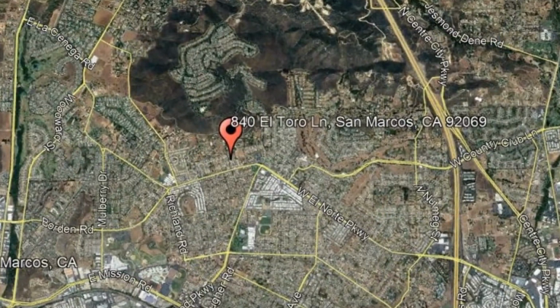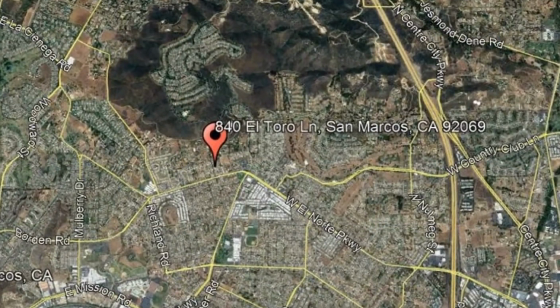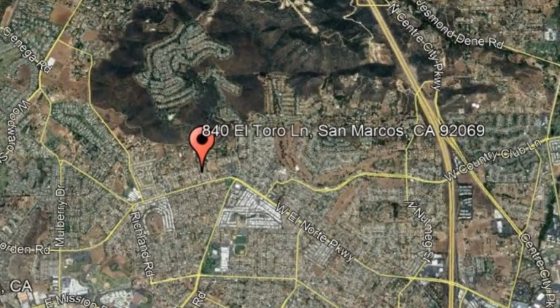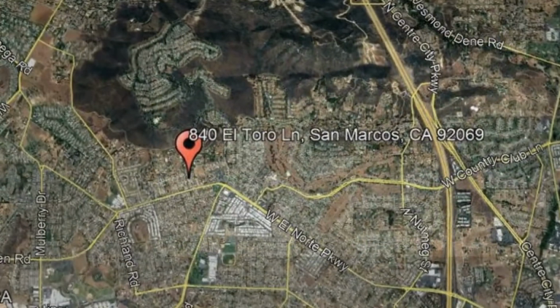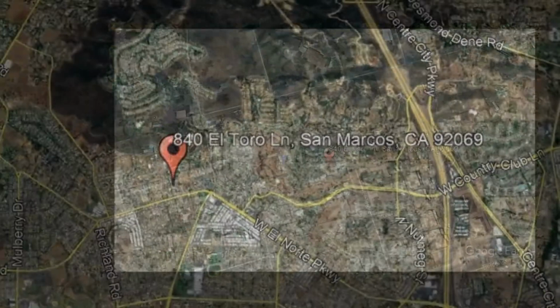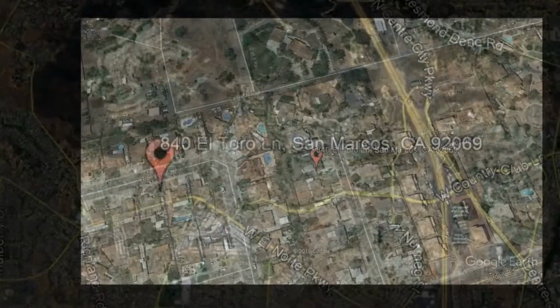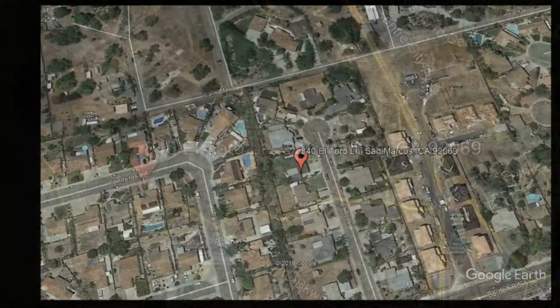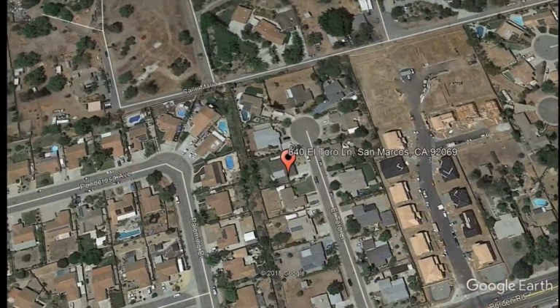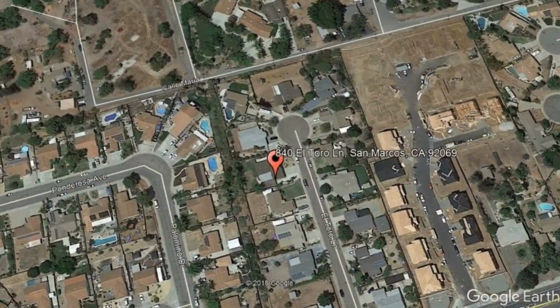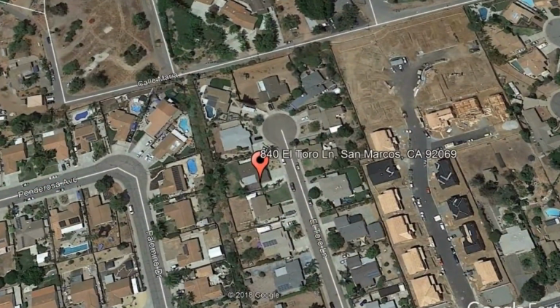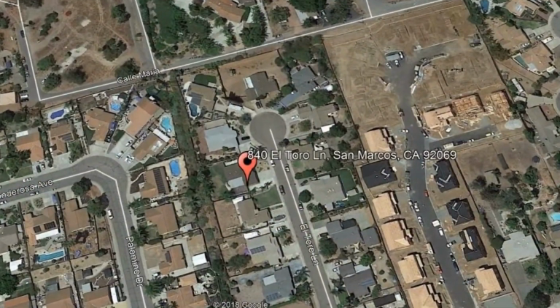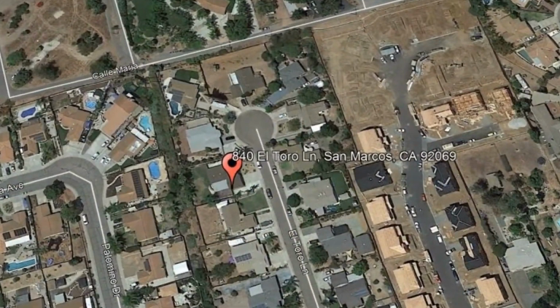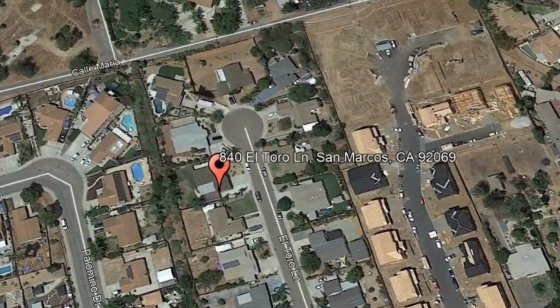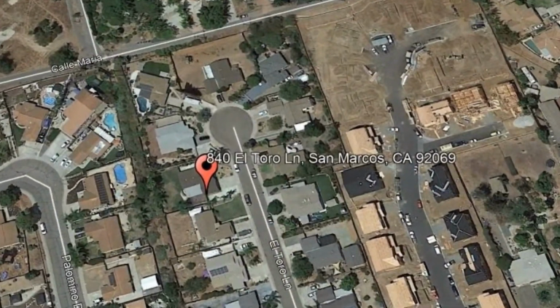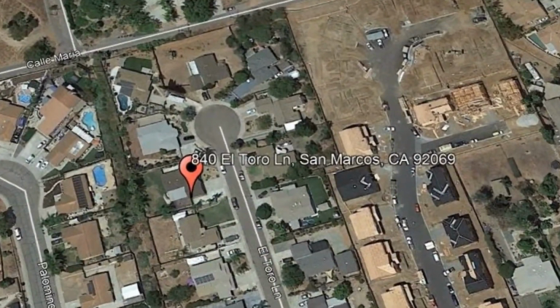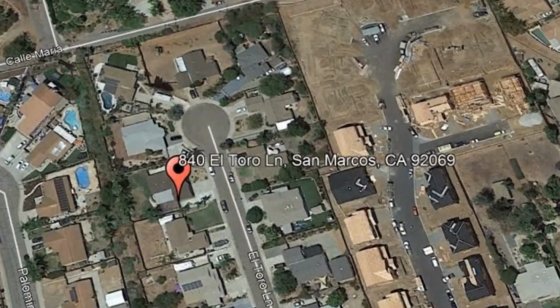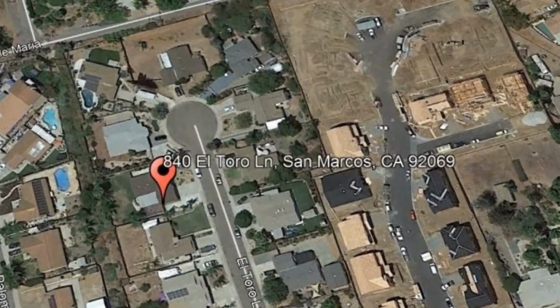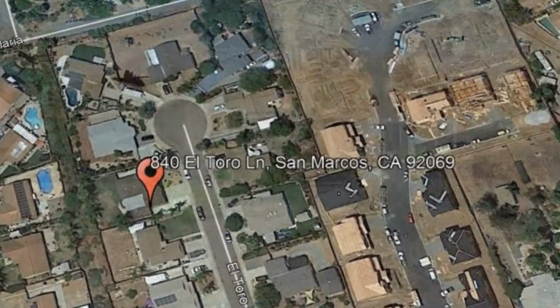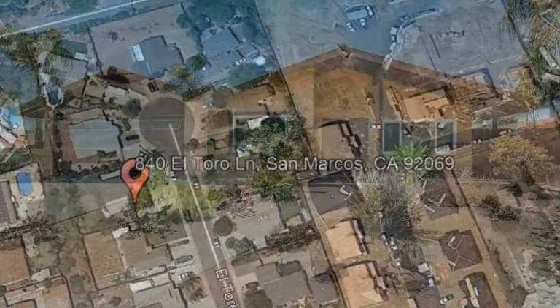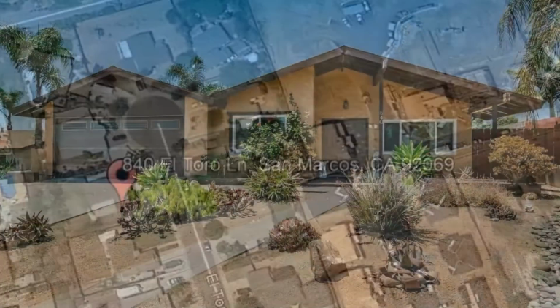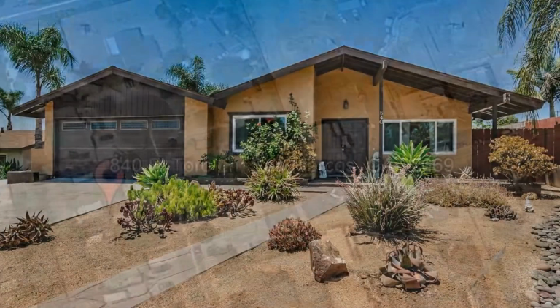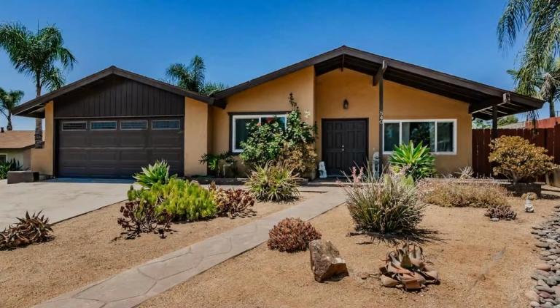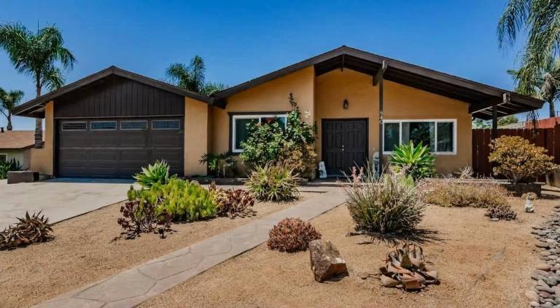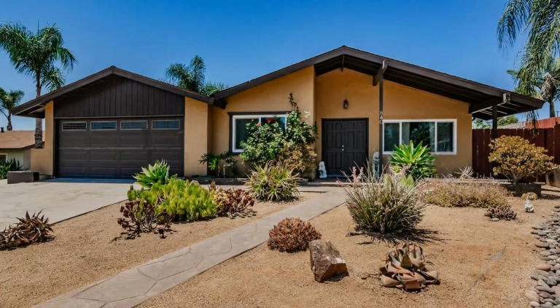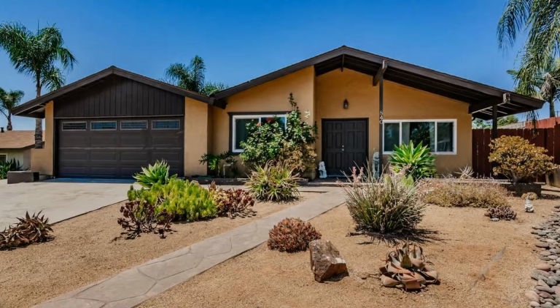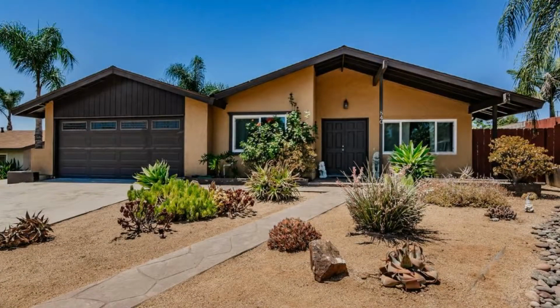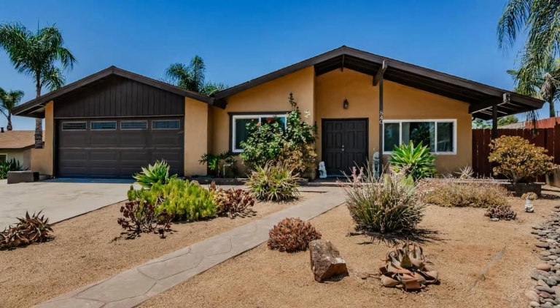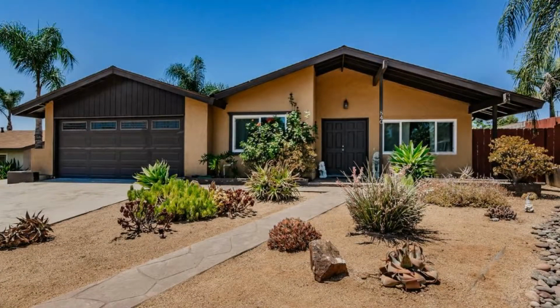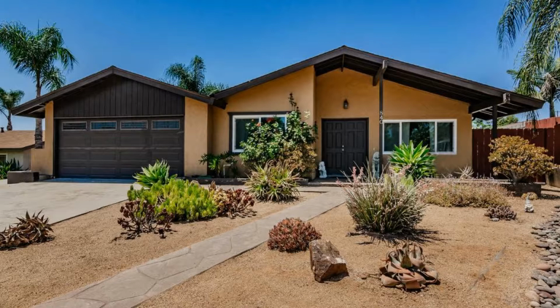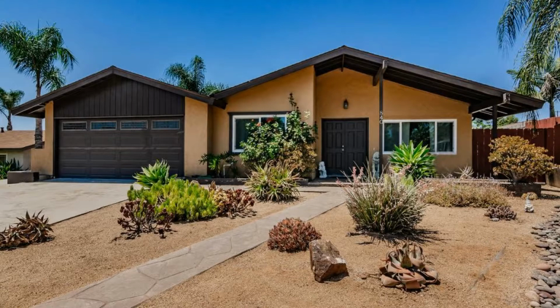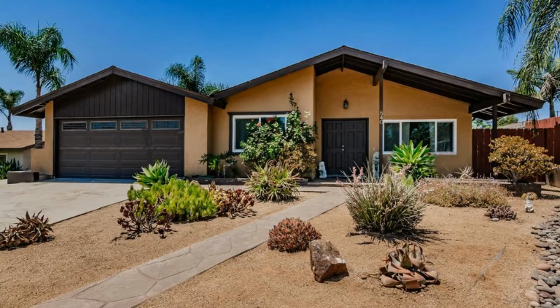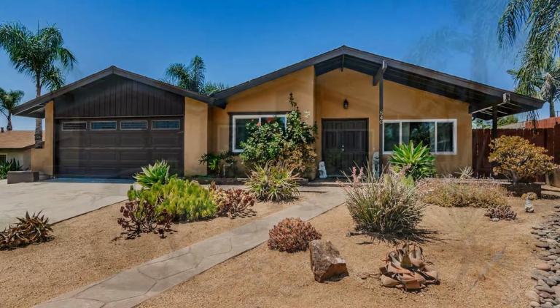840 El Toro Lane, San Marcos, California. Check out this spacious single-family home in San Marcos with four bedrooms.